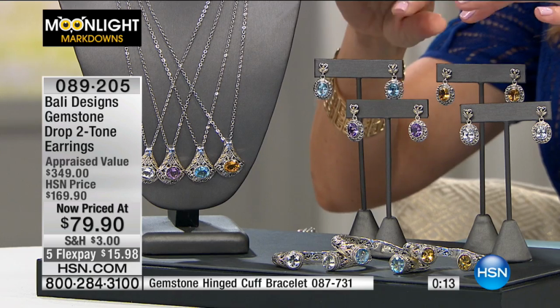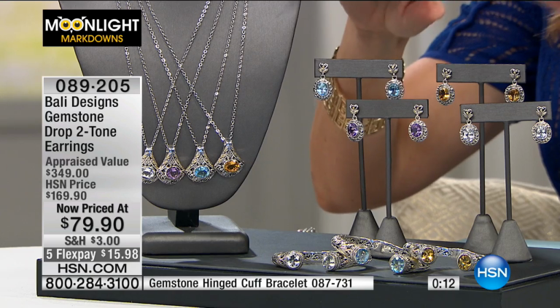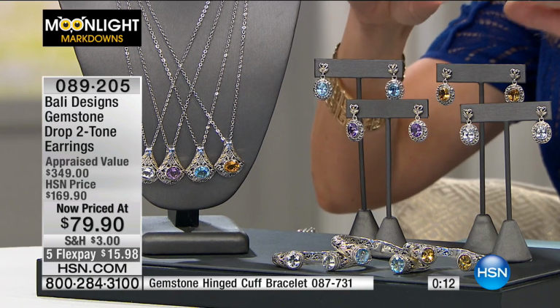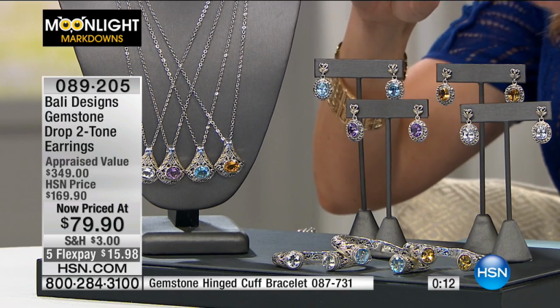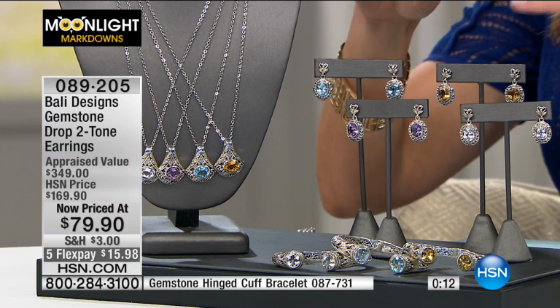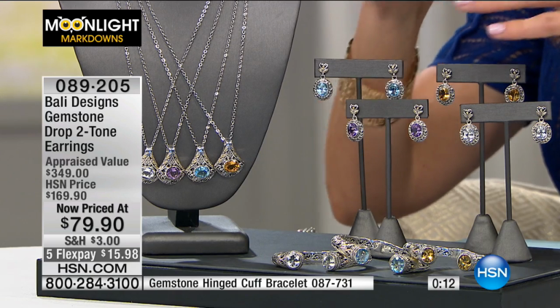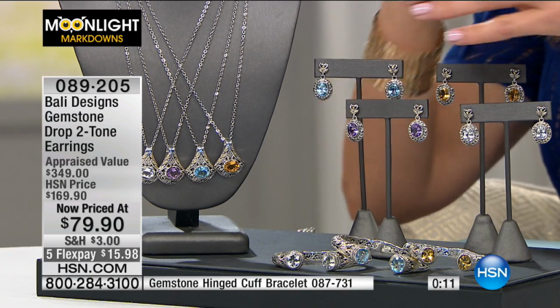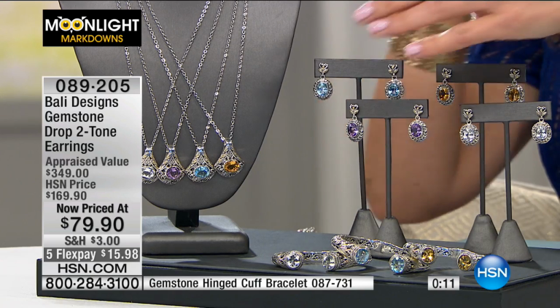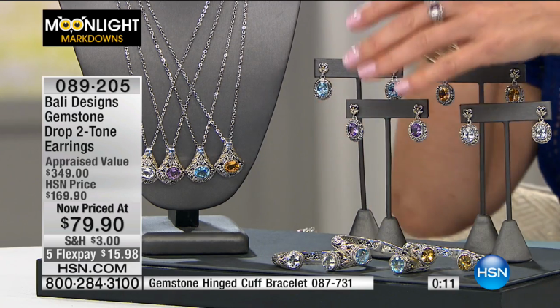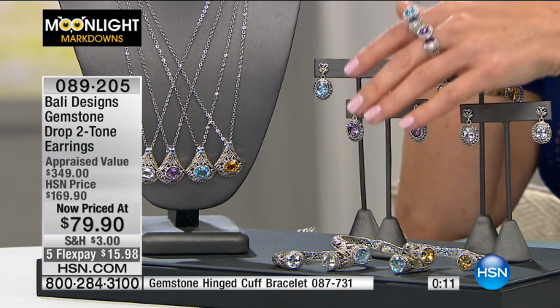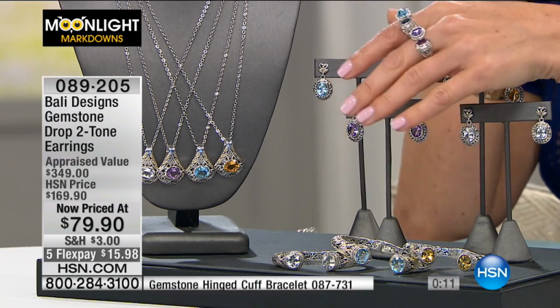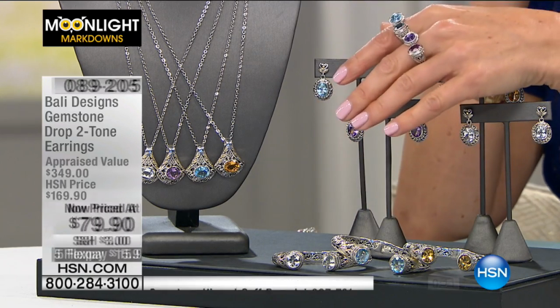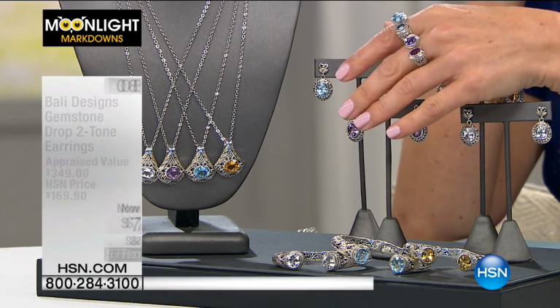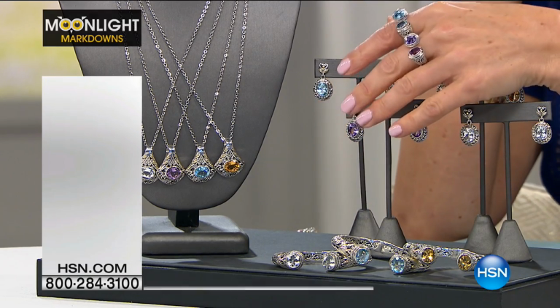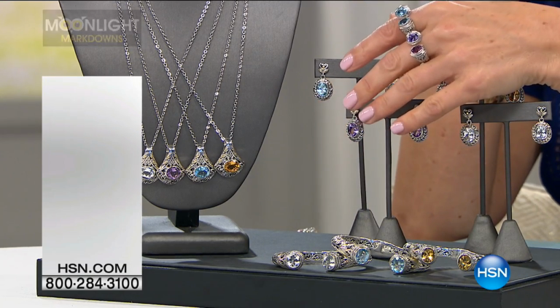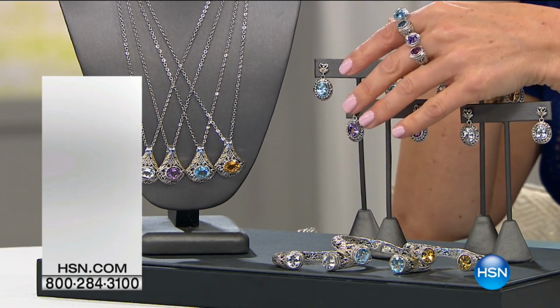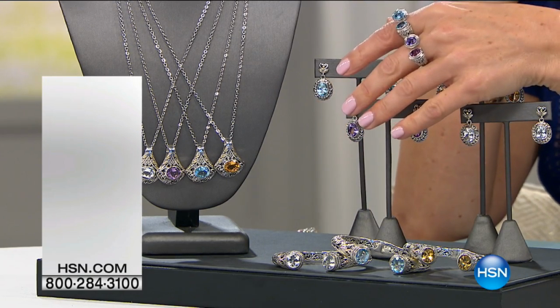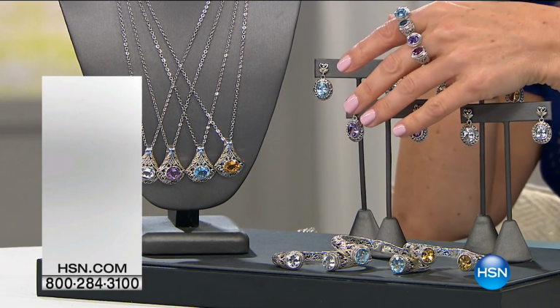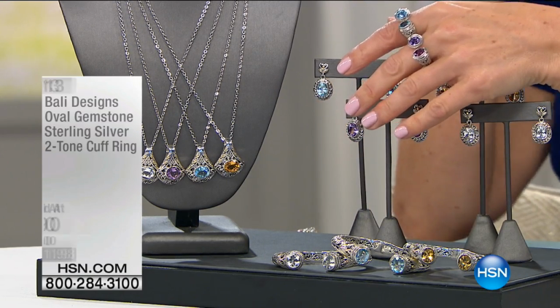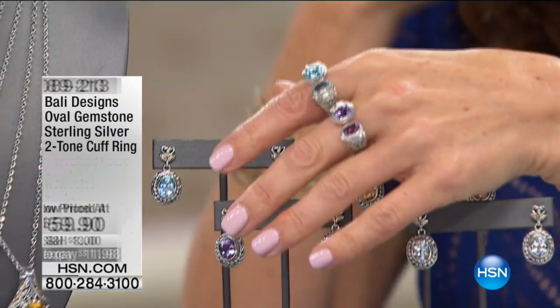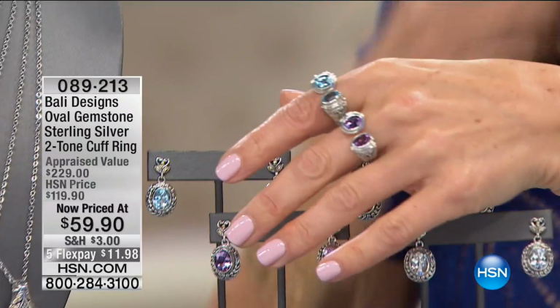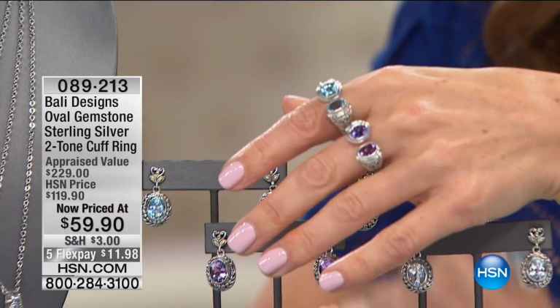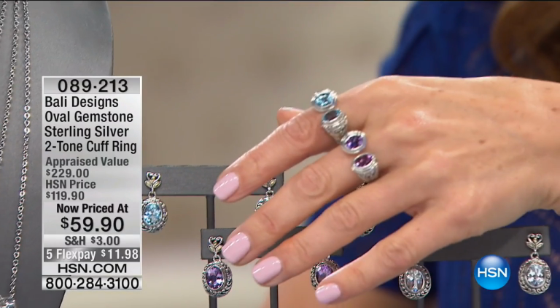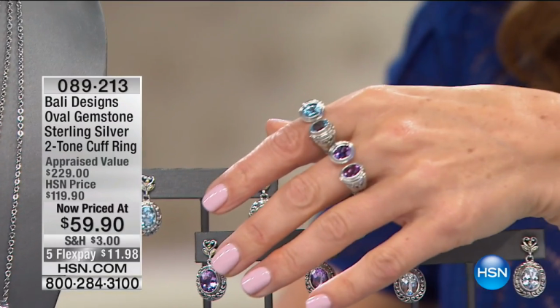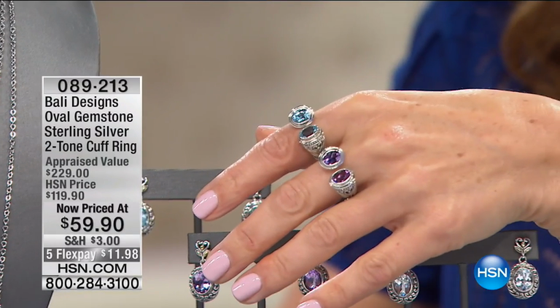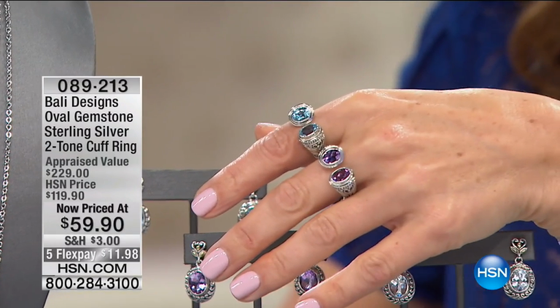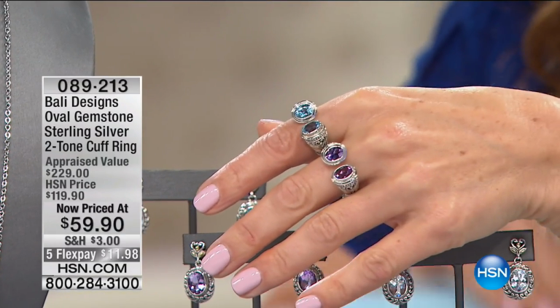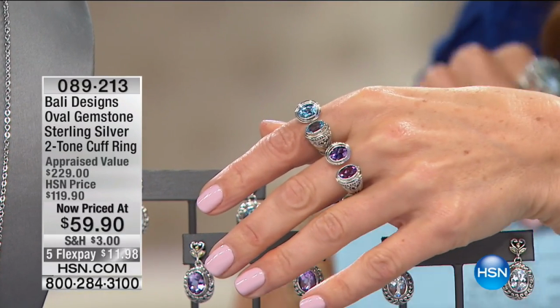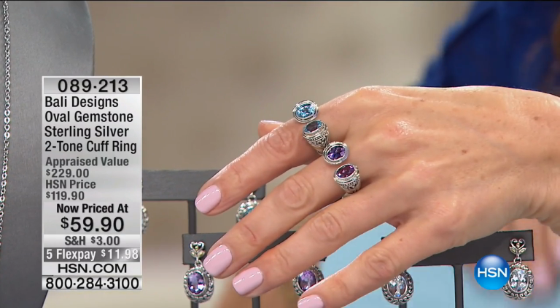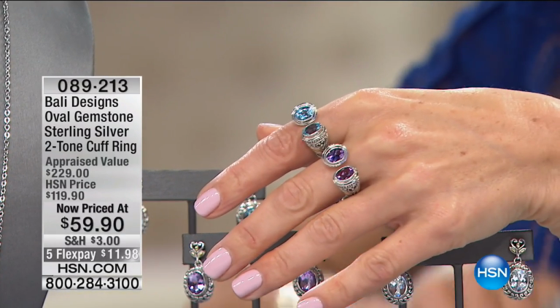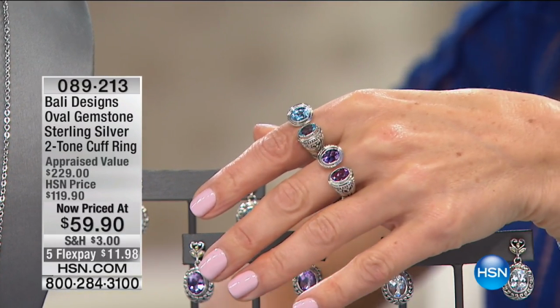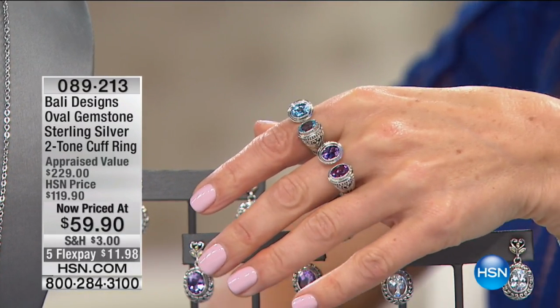Very, very limited. Now, let's talk about the rings, because I cannot say enough about the rings.